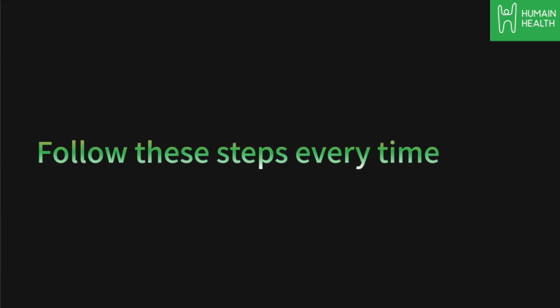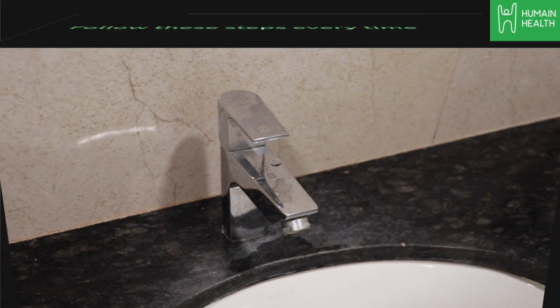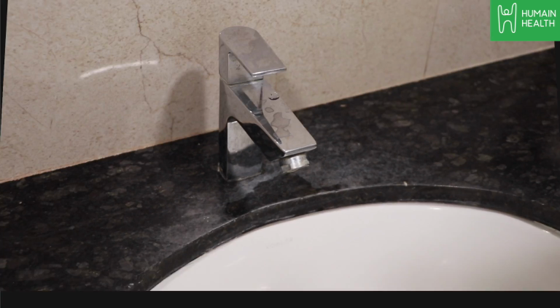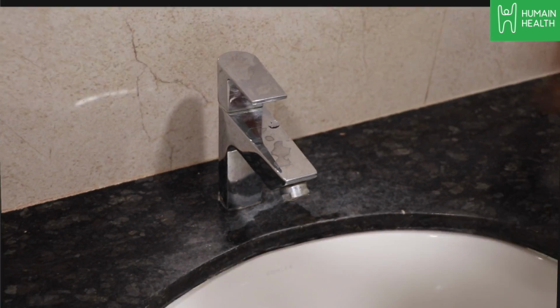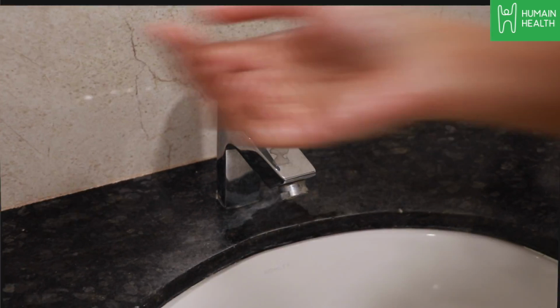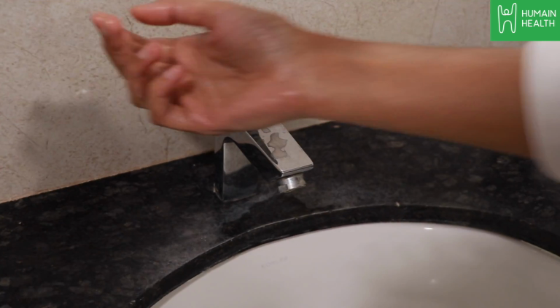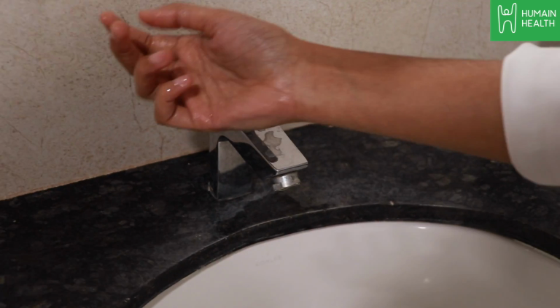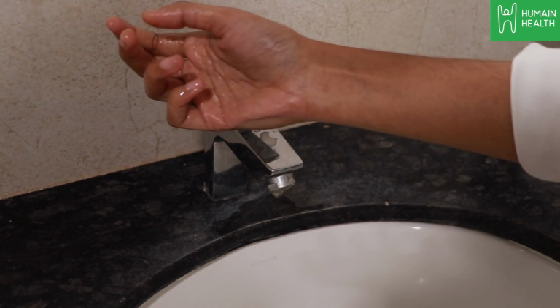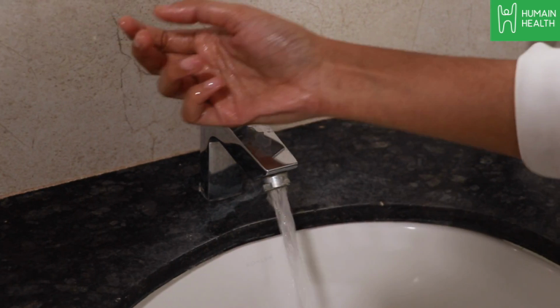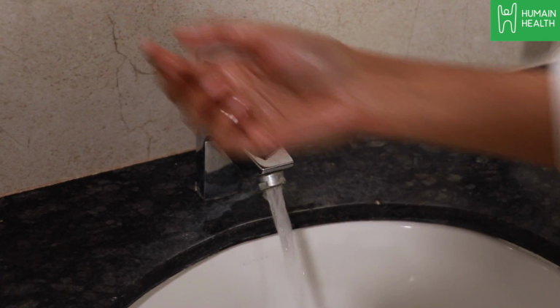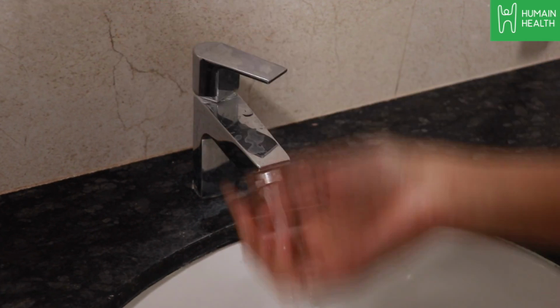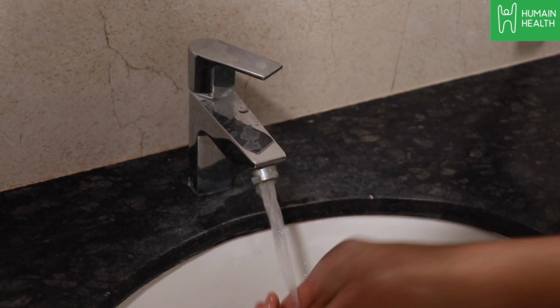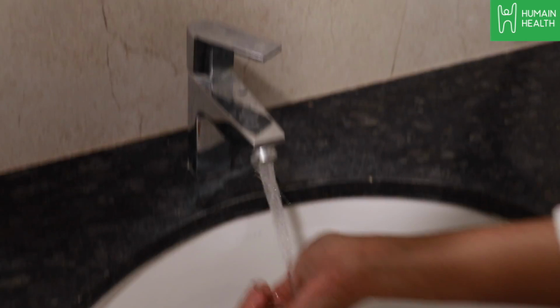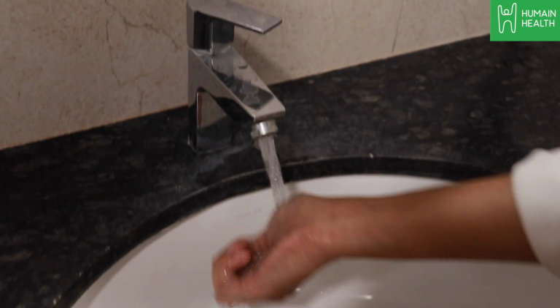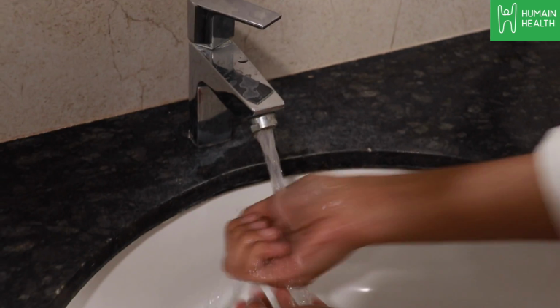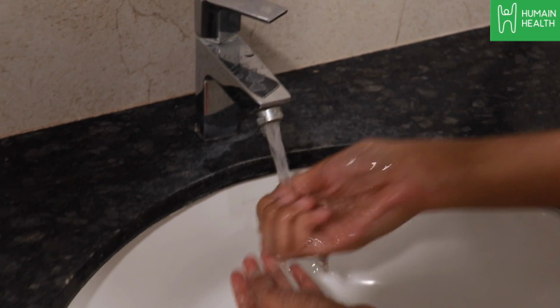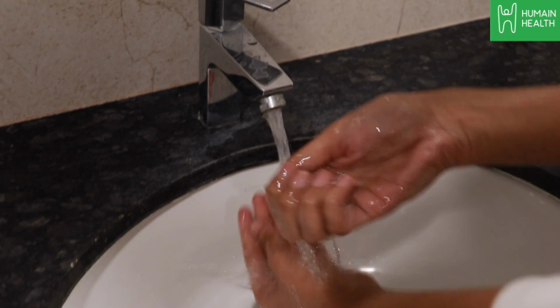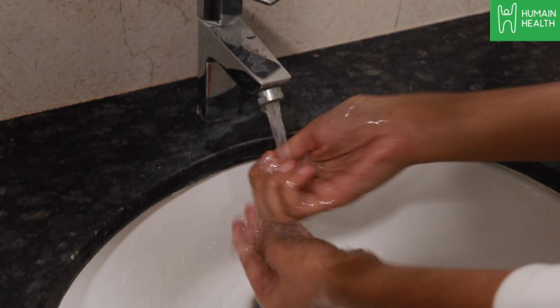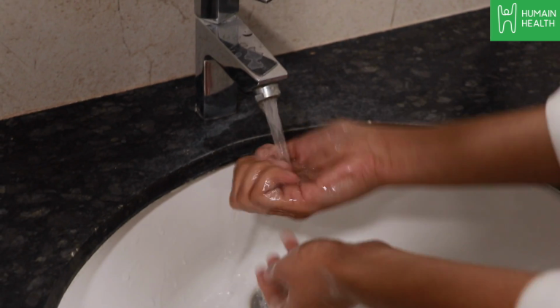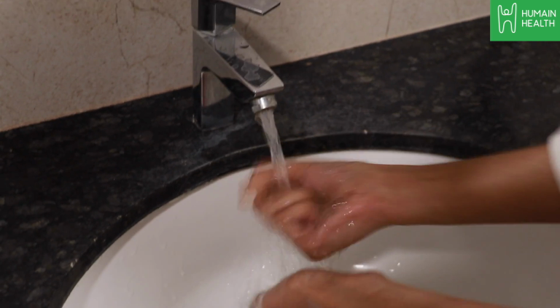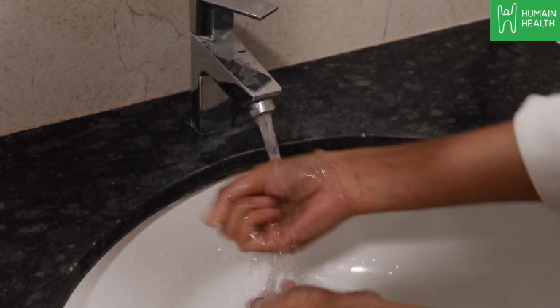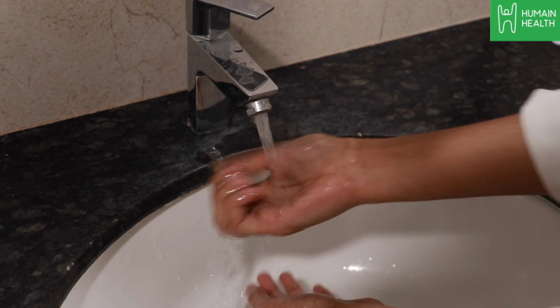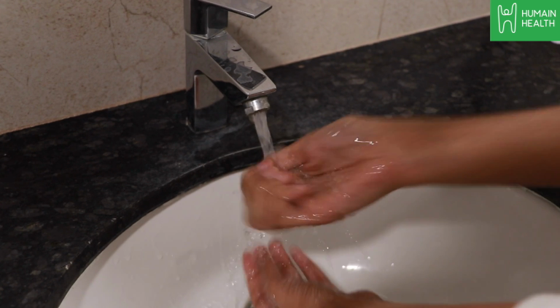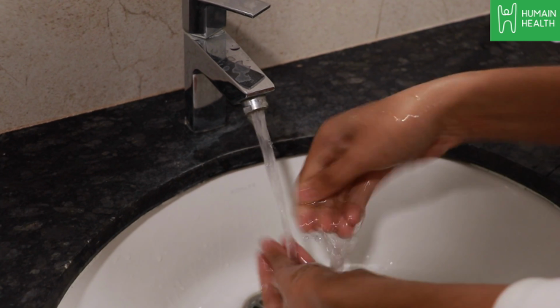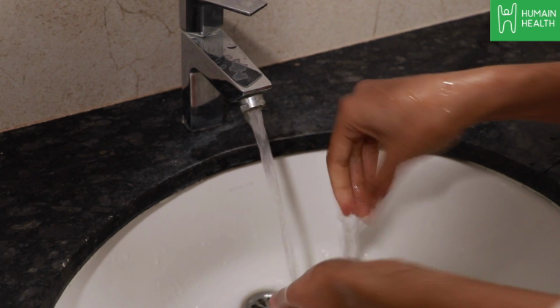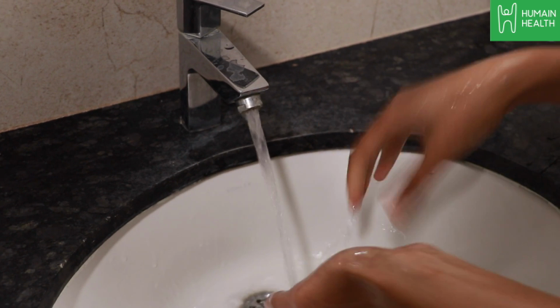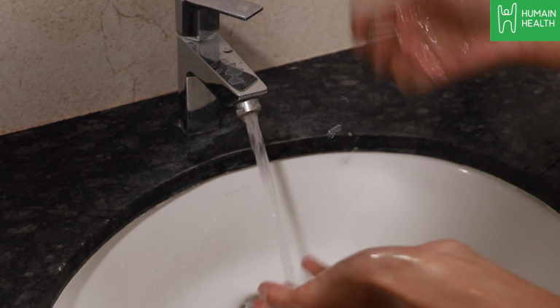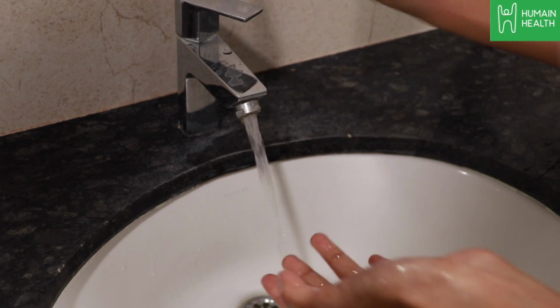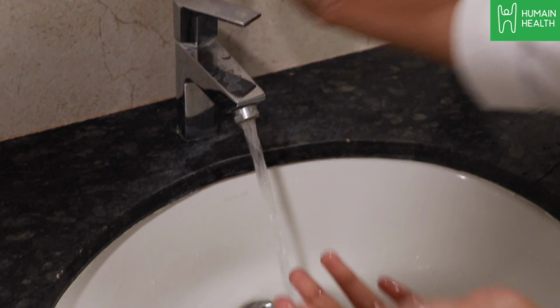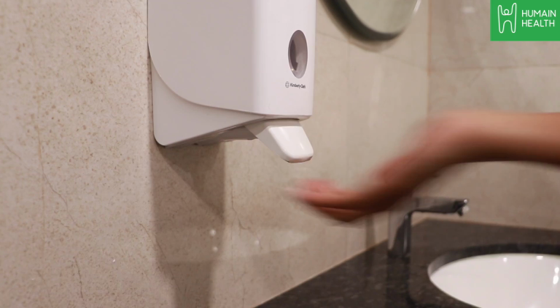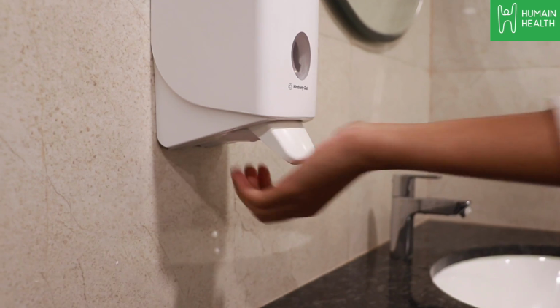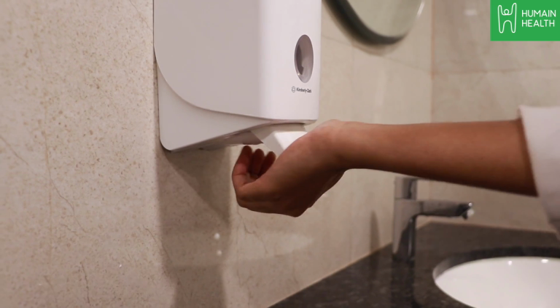Wet your hands with clean running water. Turn off the tap and apply soap.